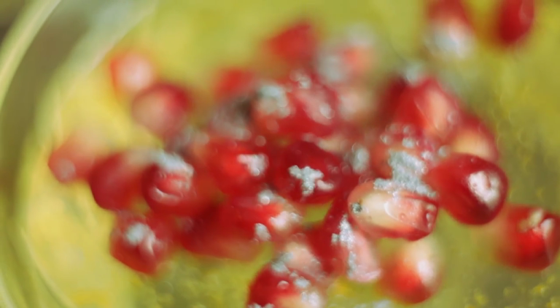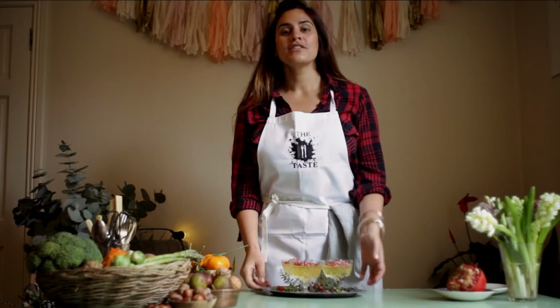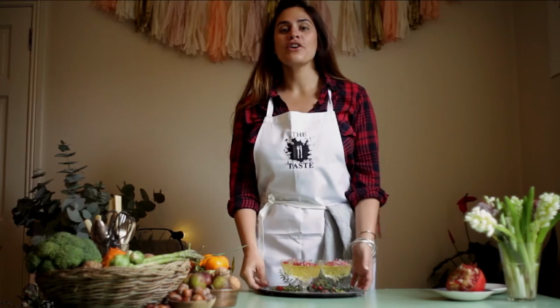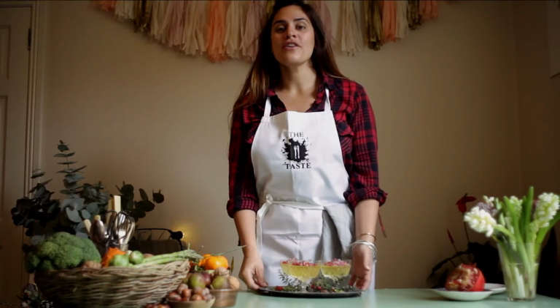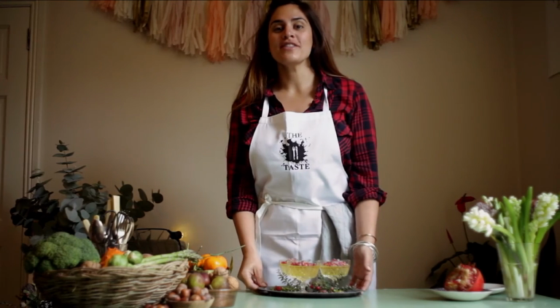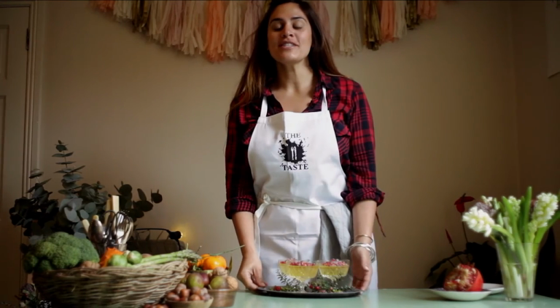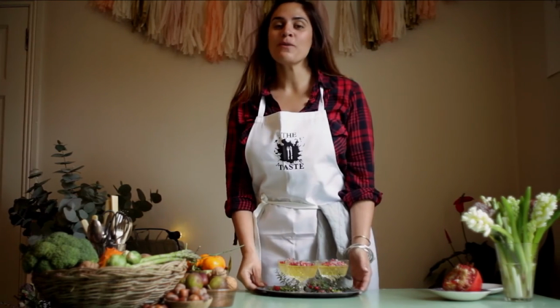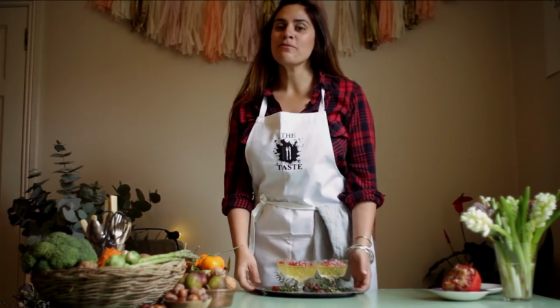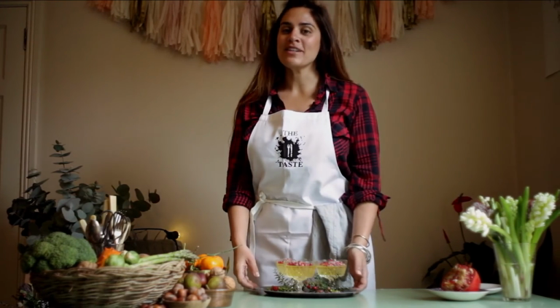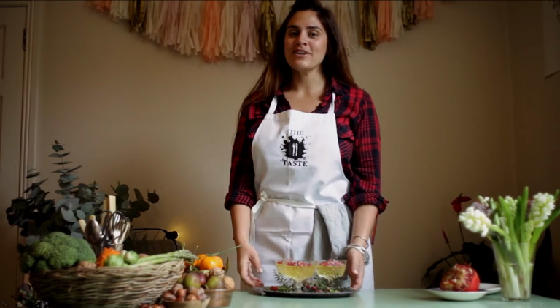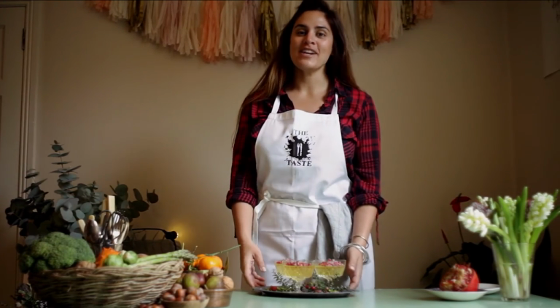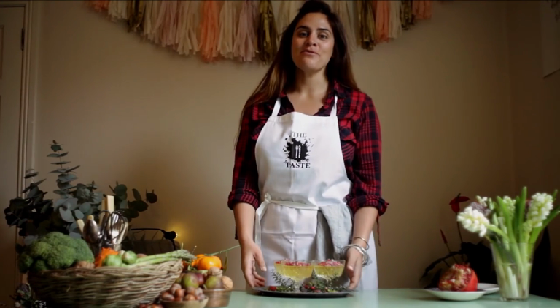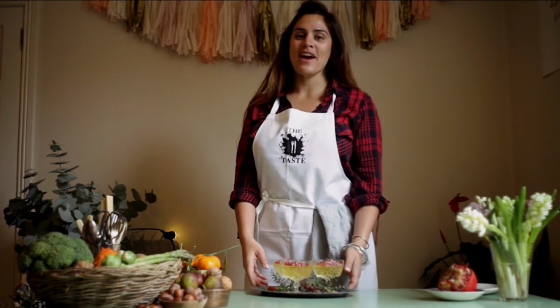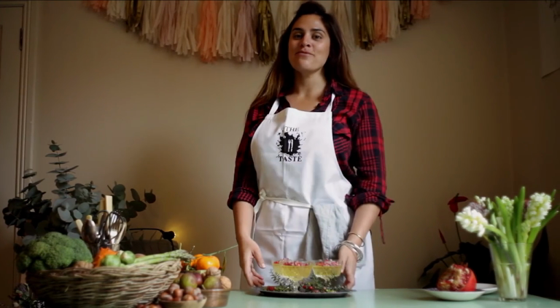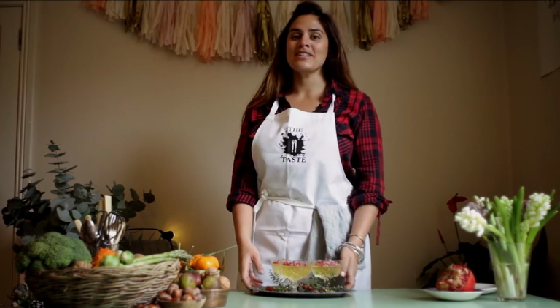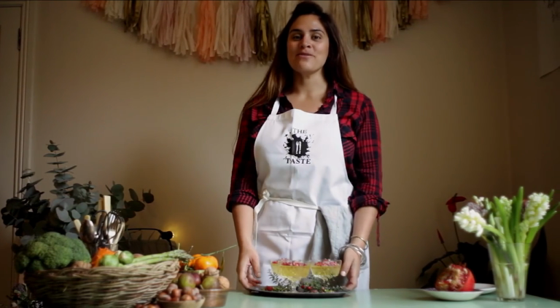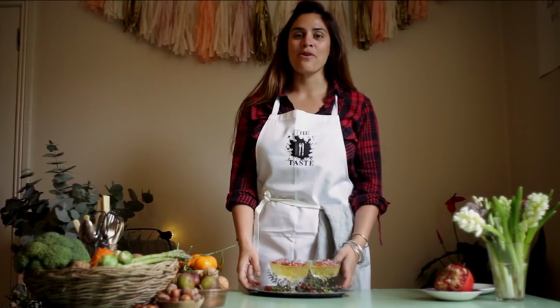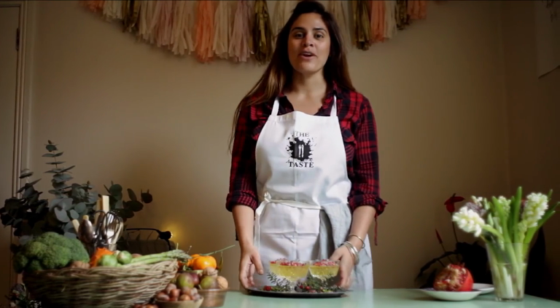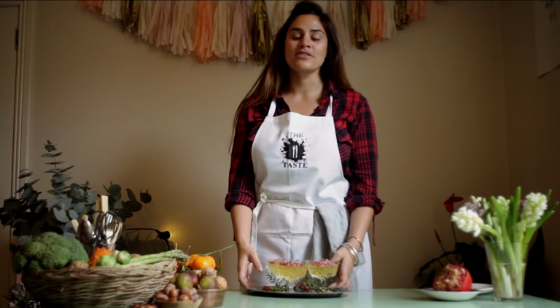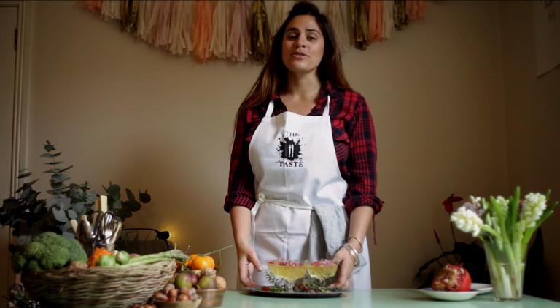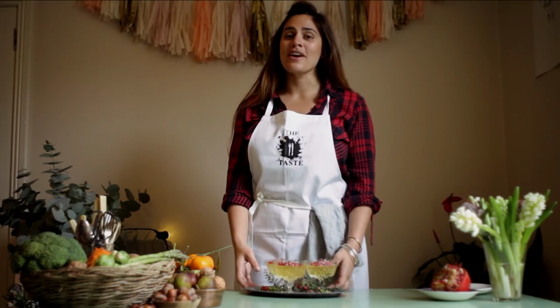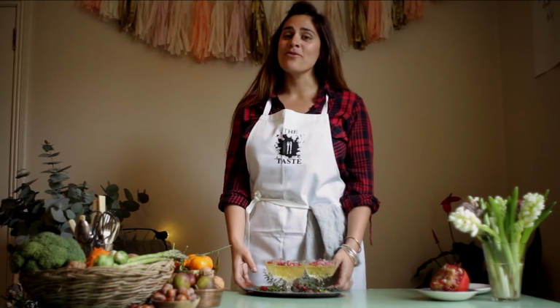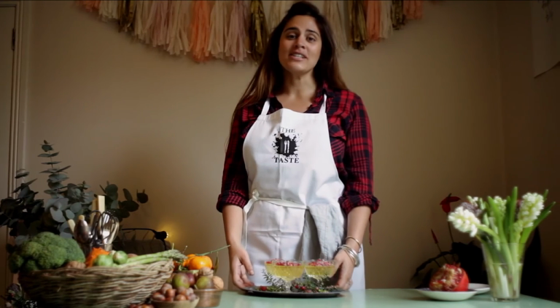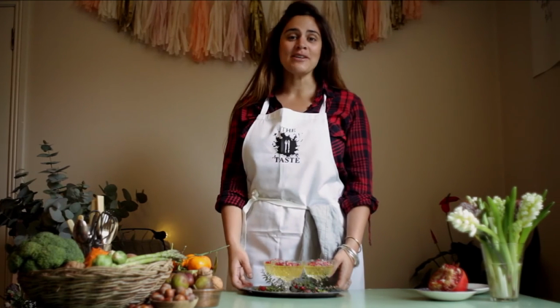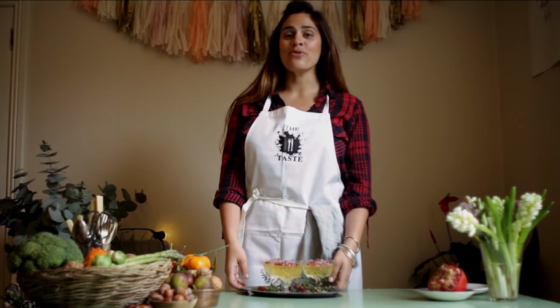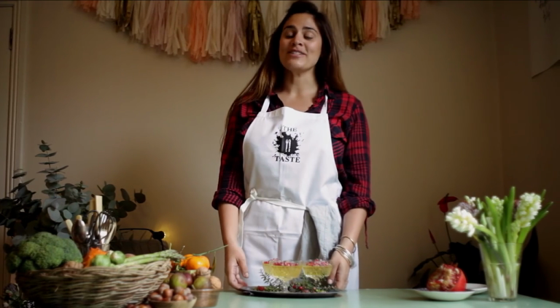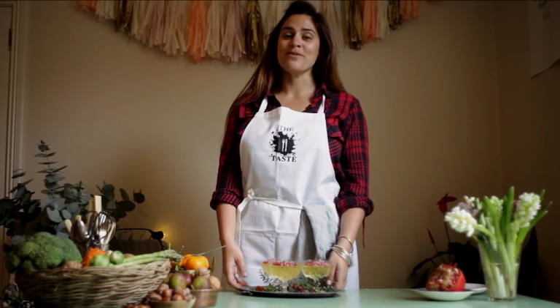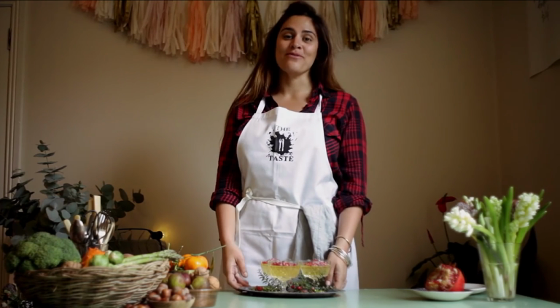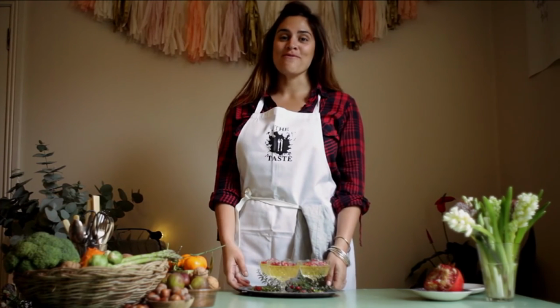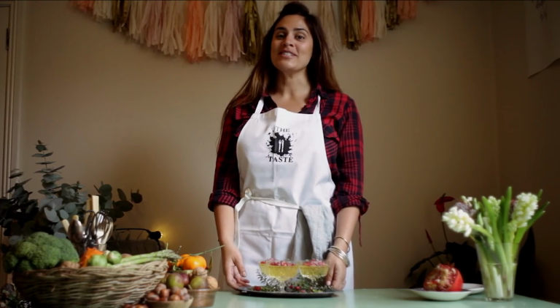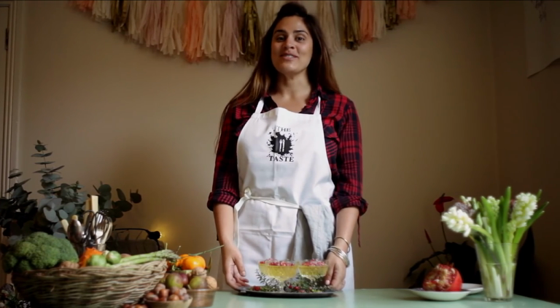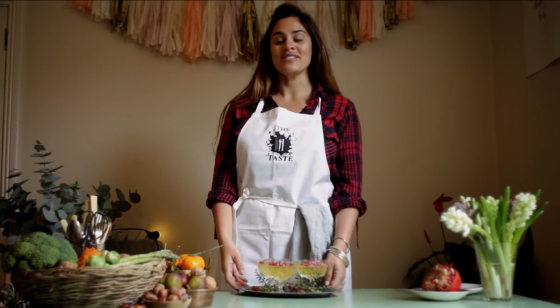So this is my Prosecco jelly with edible glitter and pomegranate jewels — a really simple recipe for the festive season.